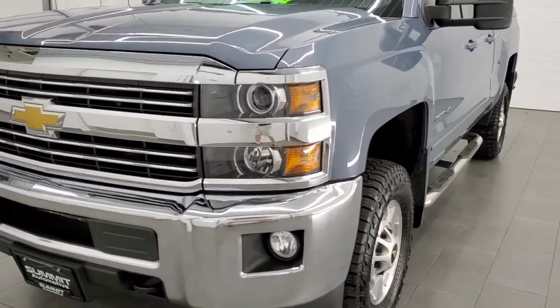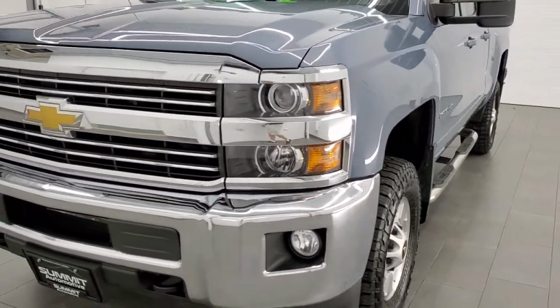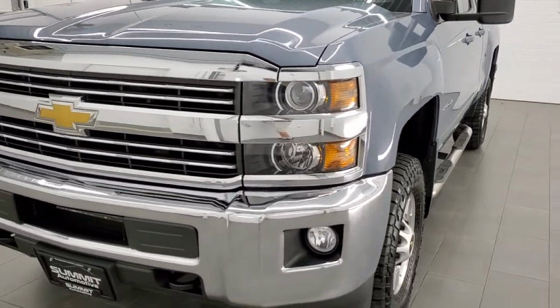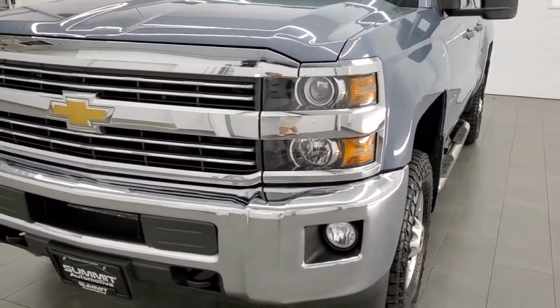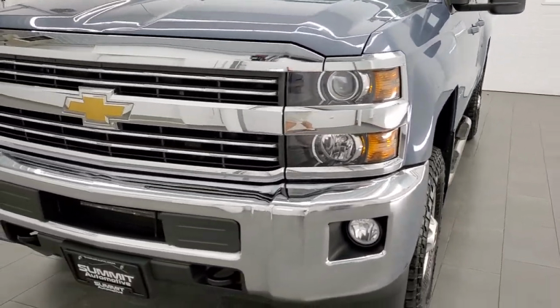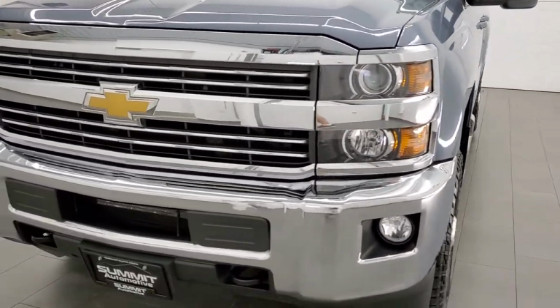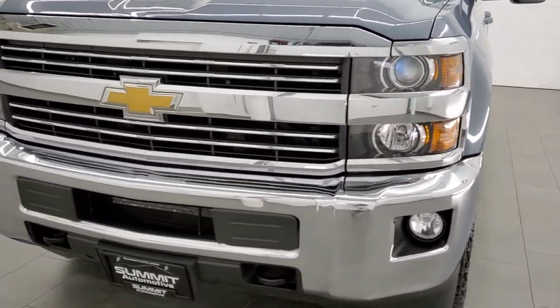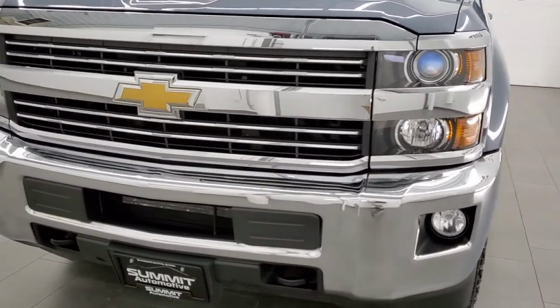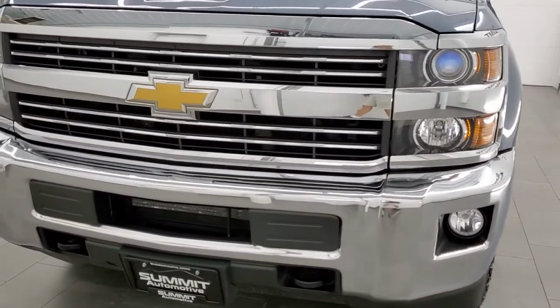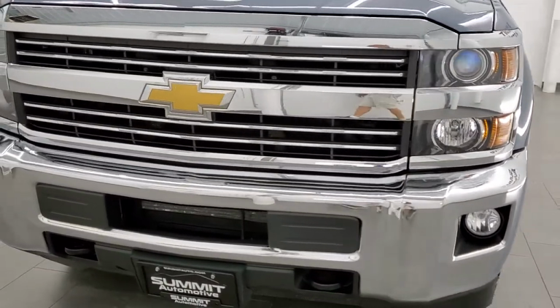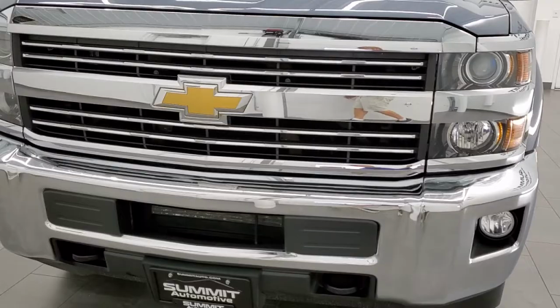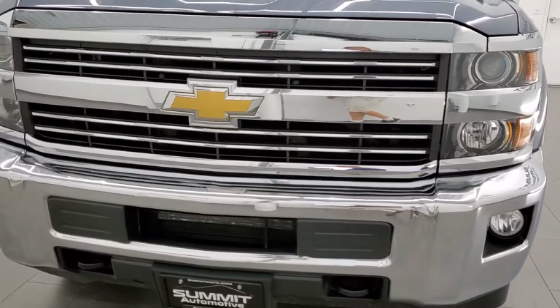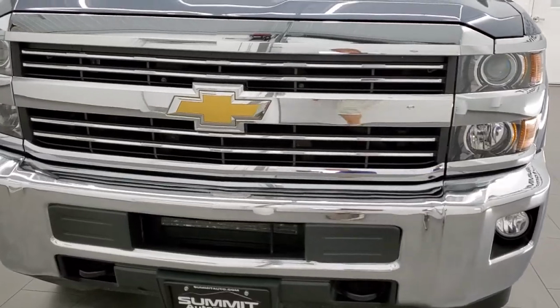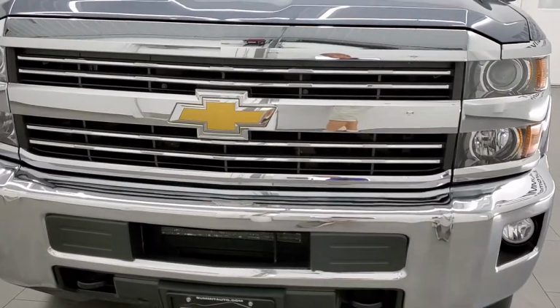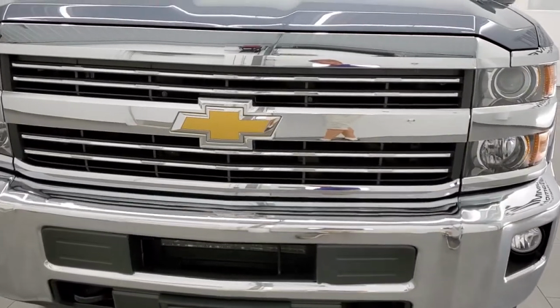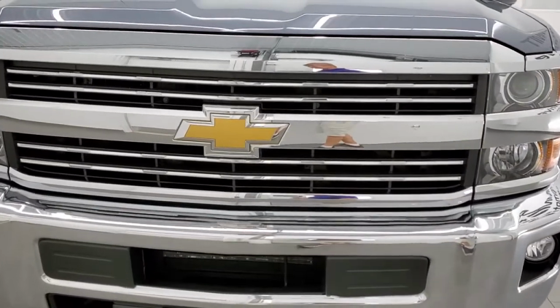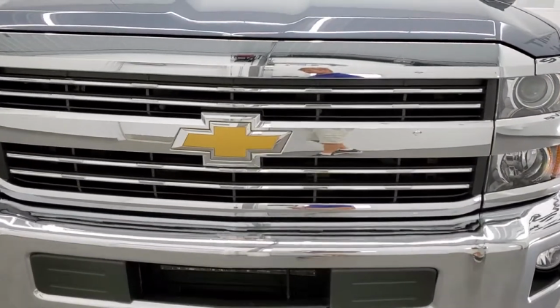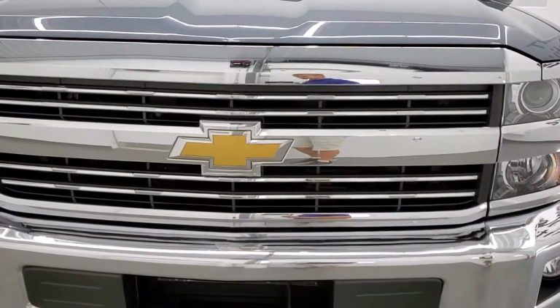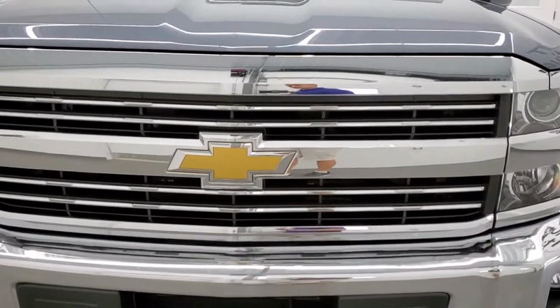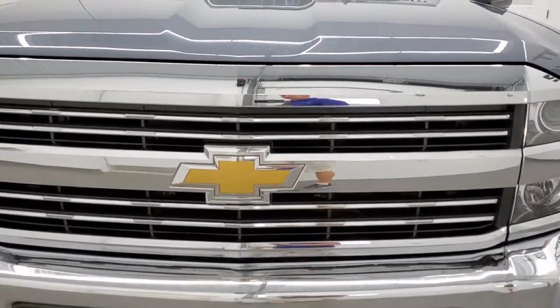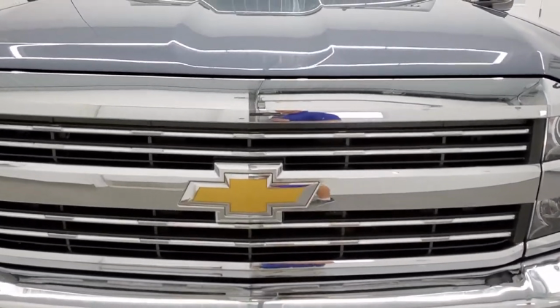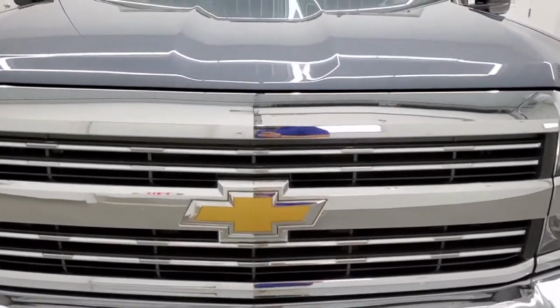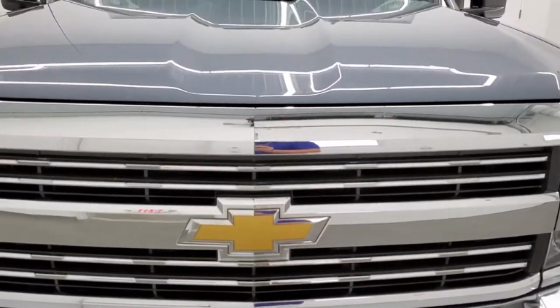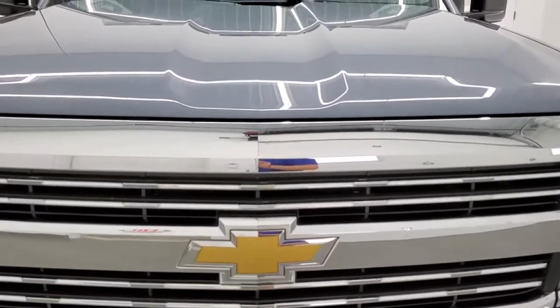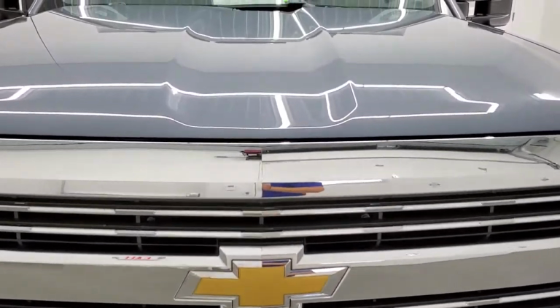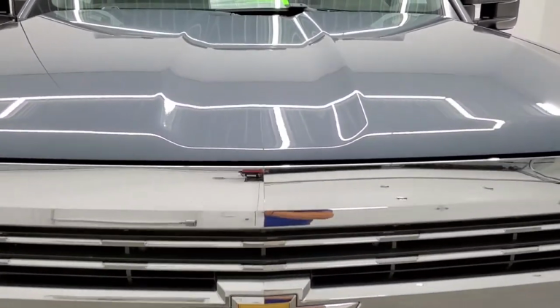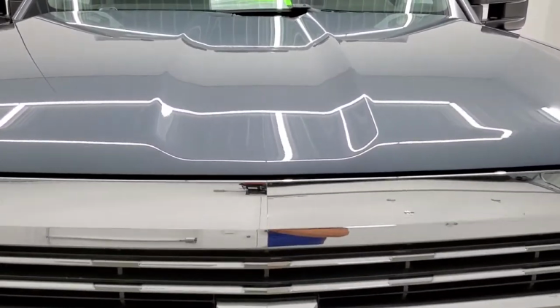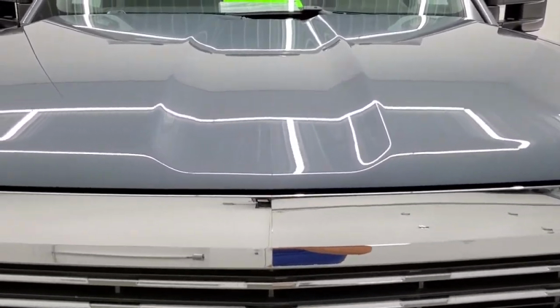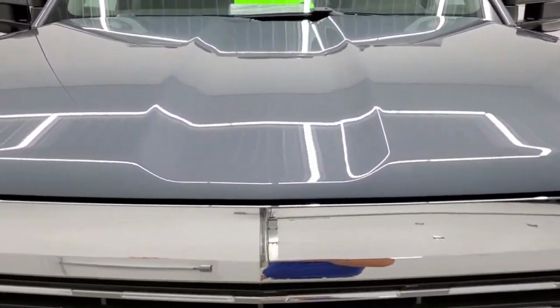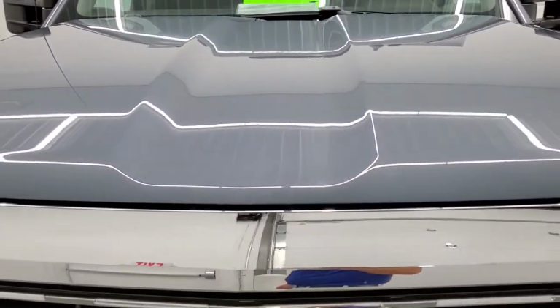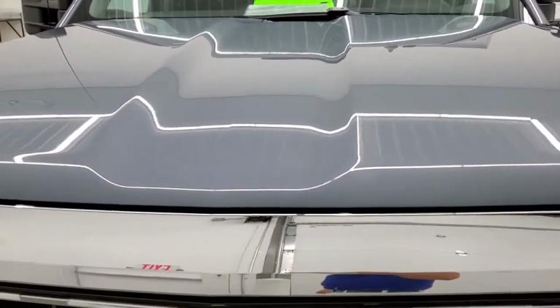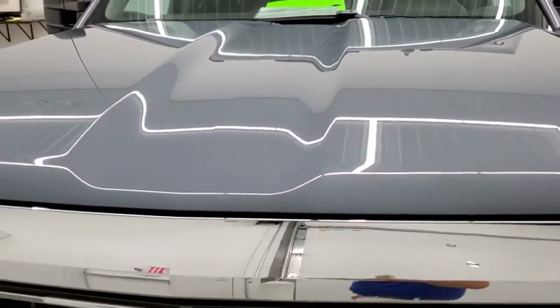Slate grey metallic is the color — a very interesting color on this truck, you don't see it very often. Good looking.